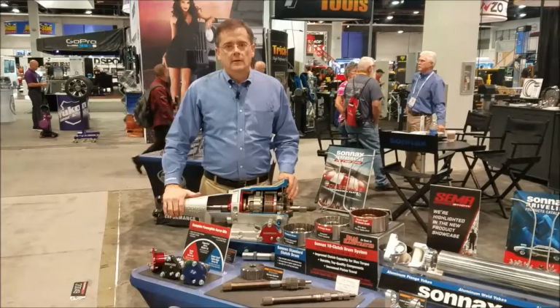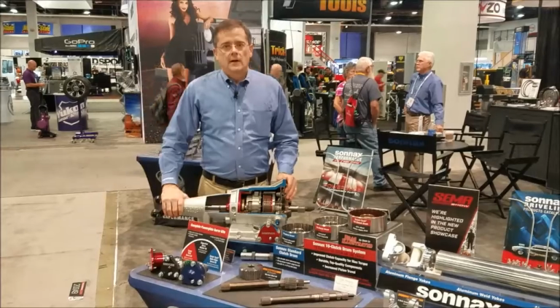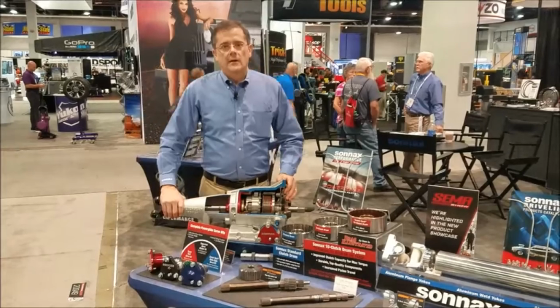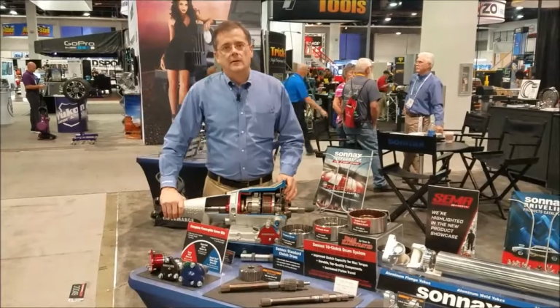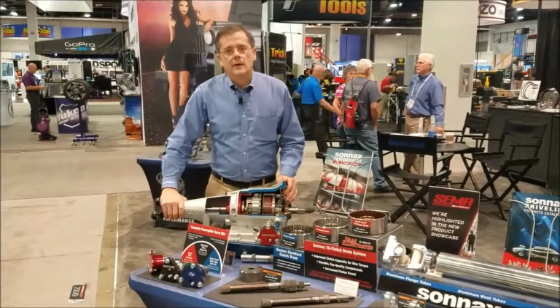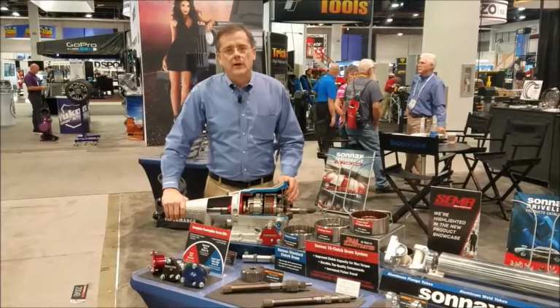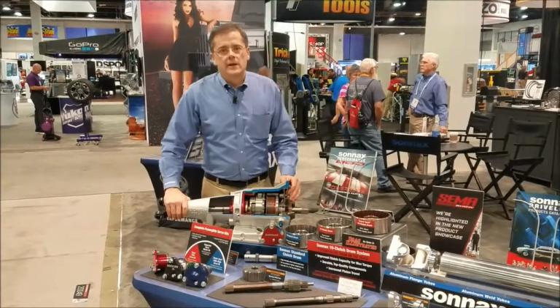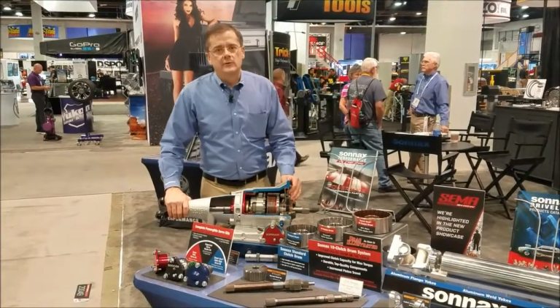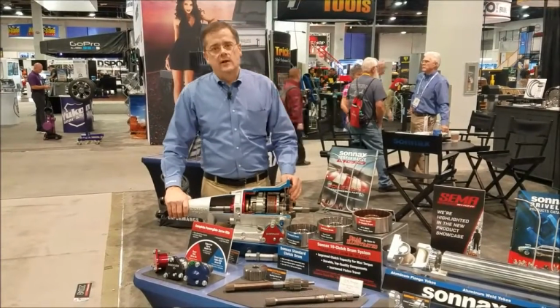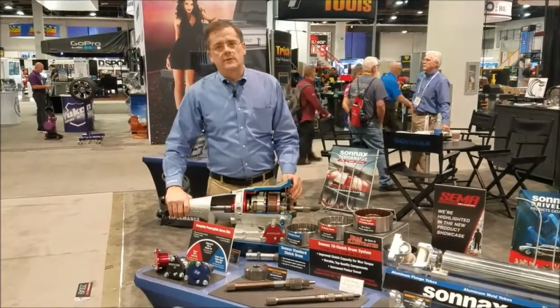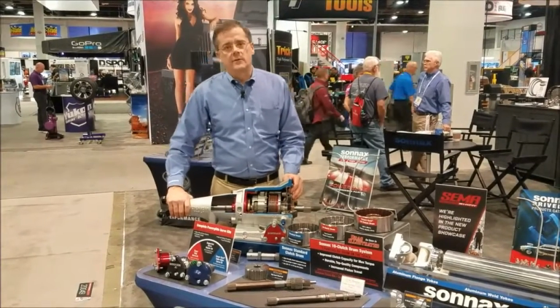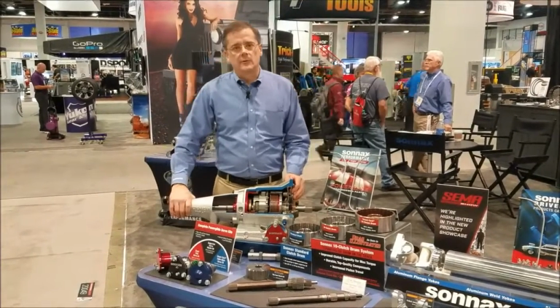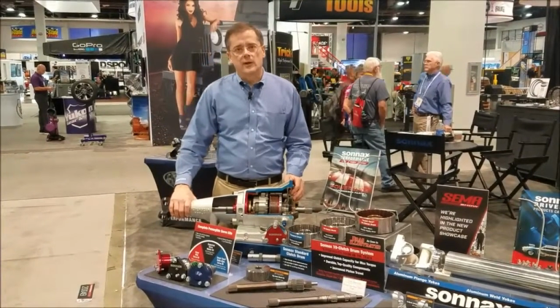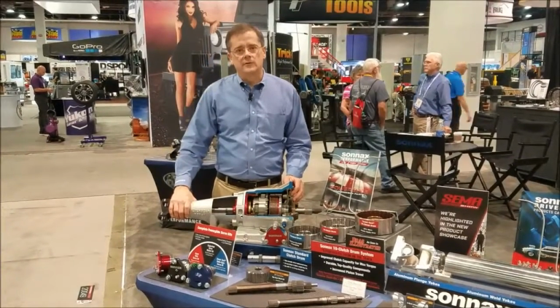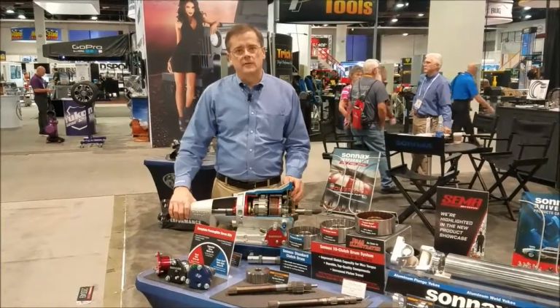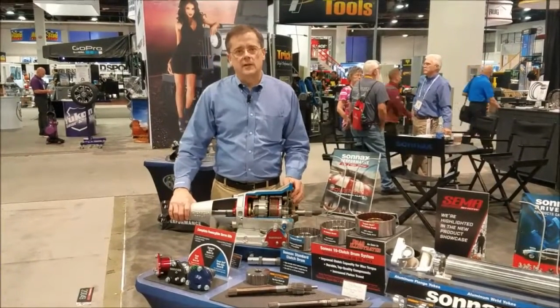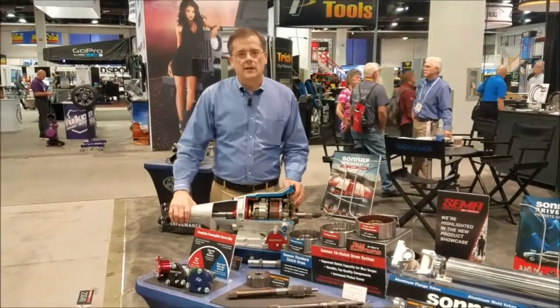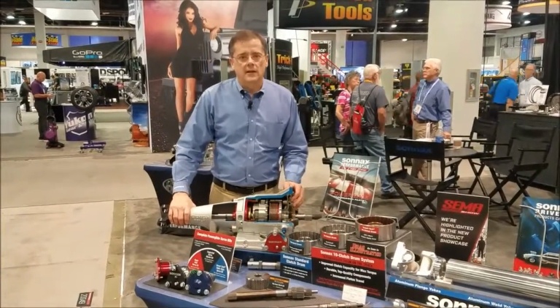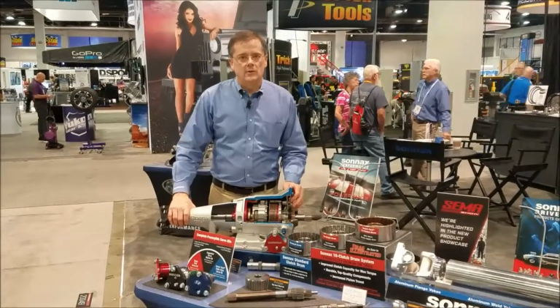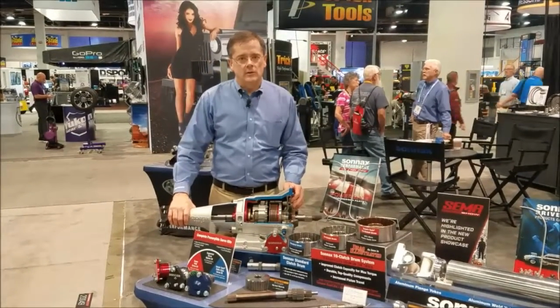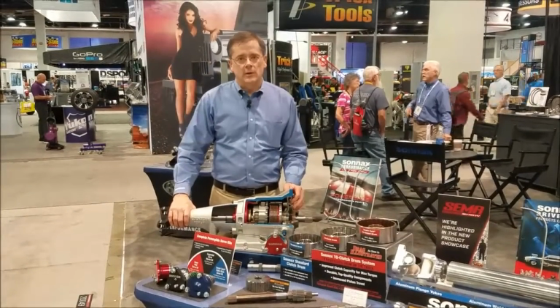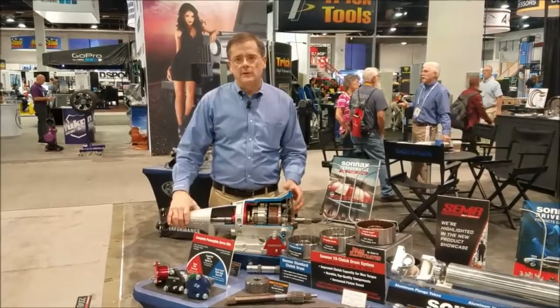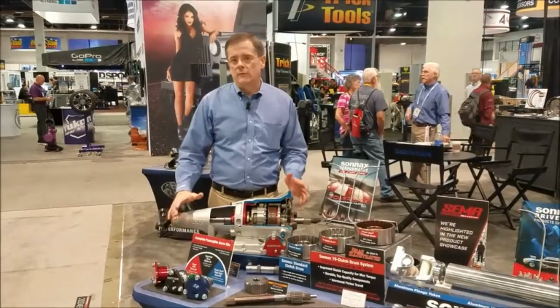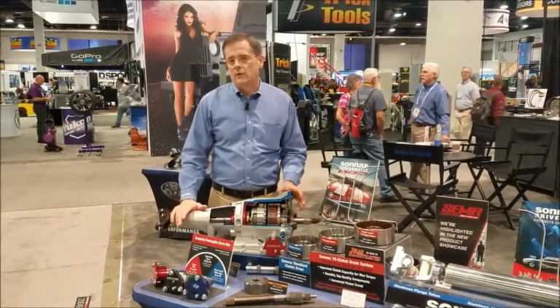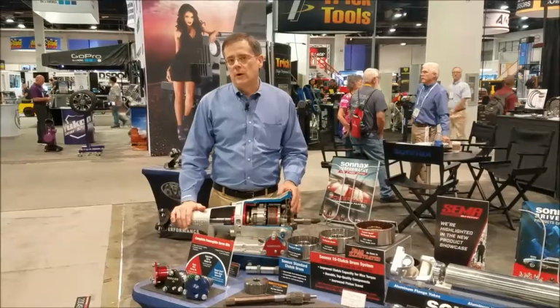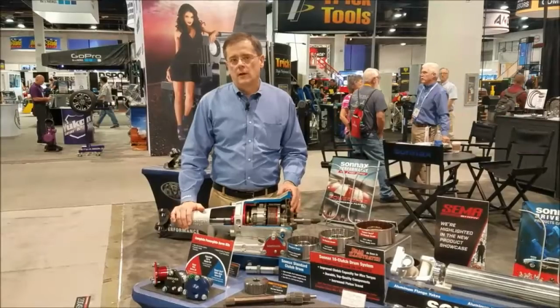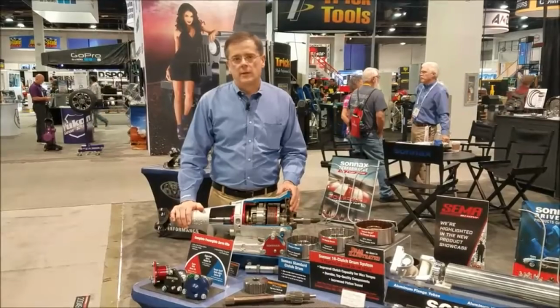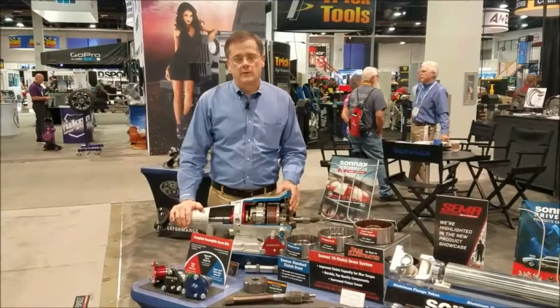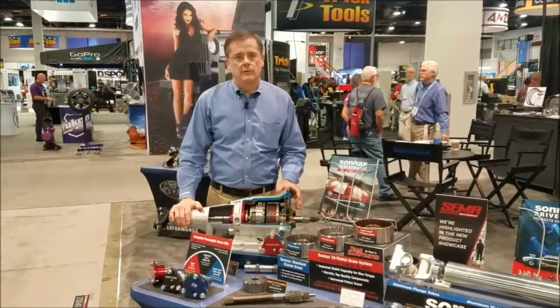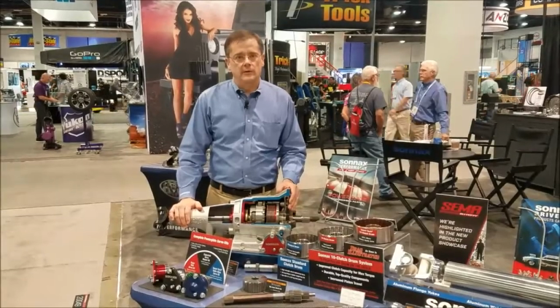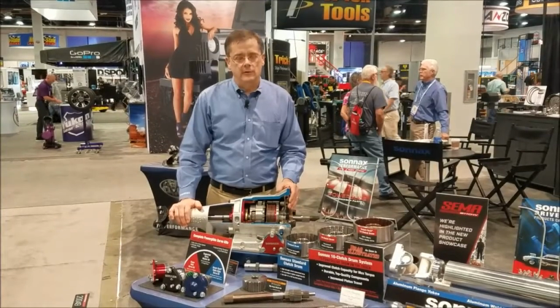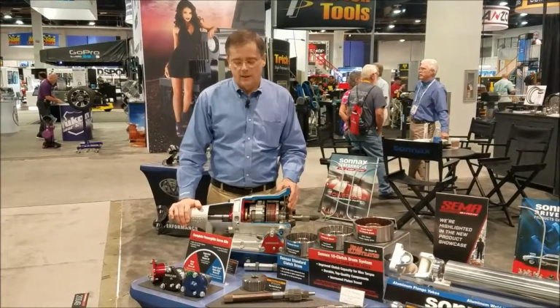Hi there, I'm Greg Nader with Sonex at SEMA 2016, and I'd like to talk to you a bit about some of our new Powerglide products that we're featuring today.